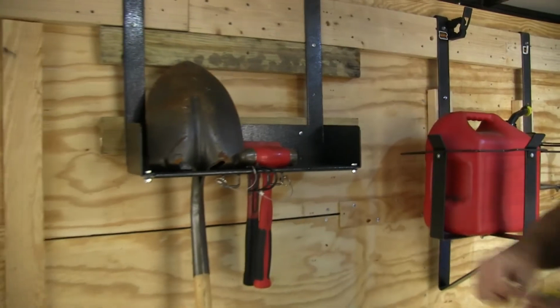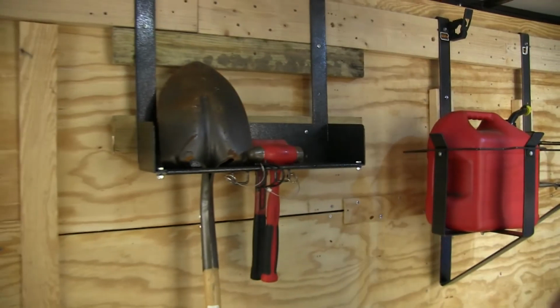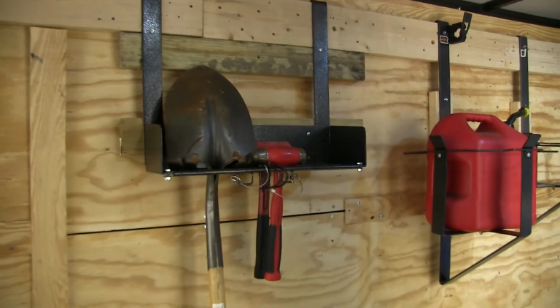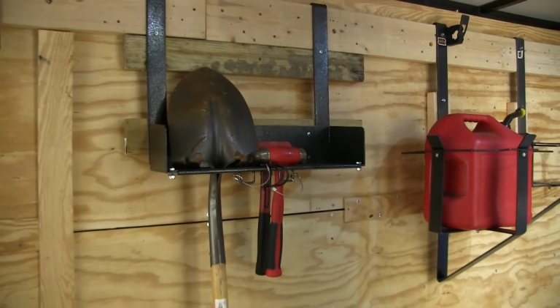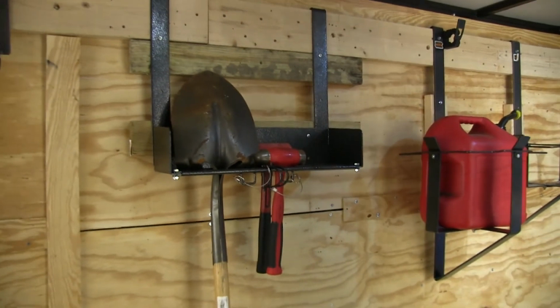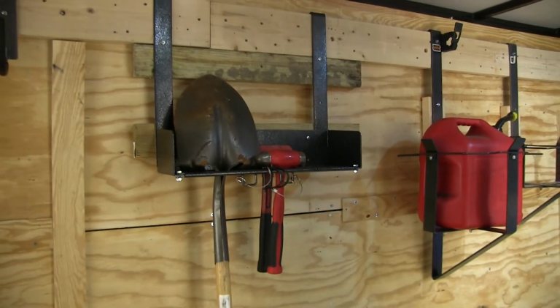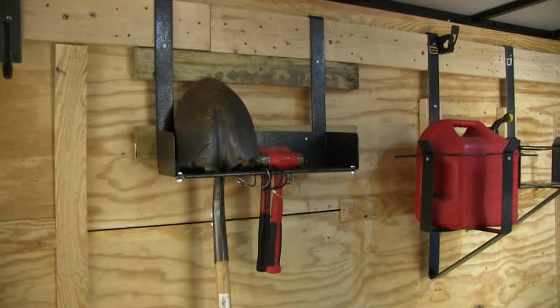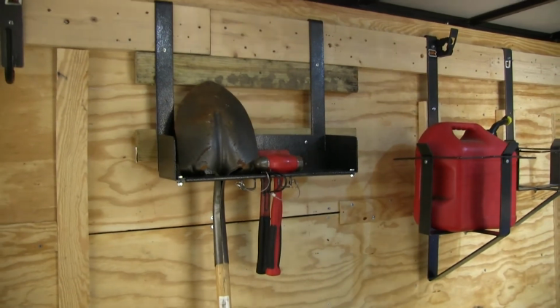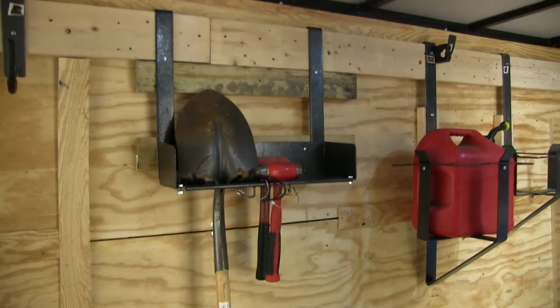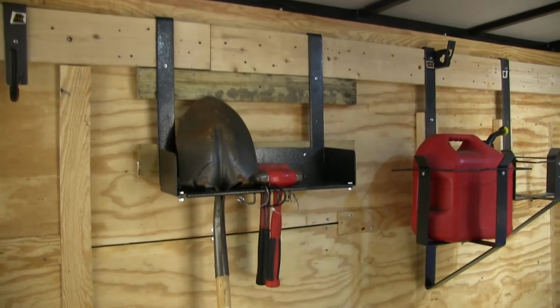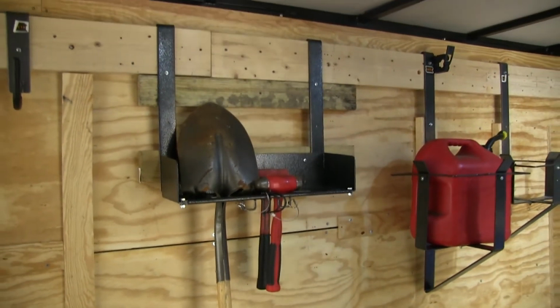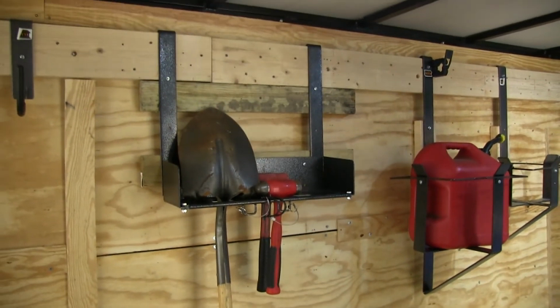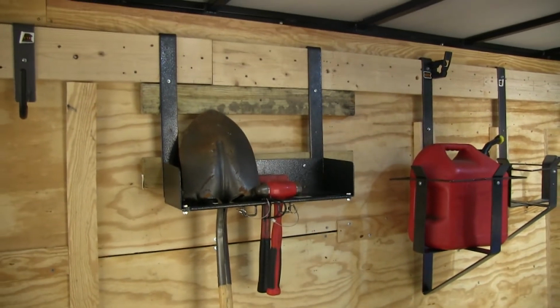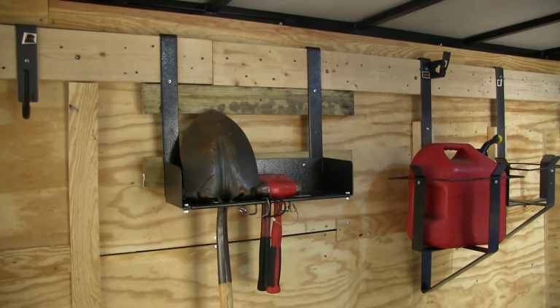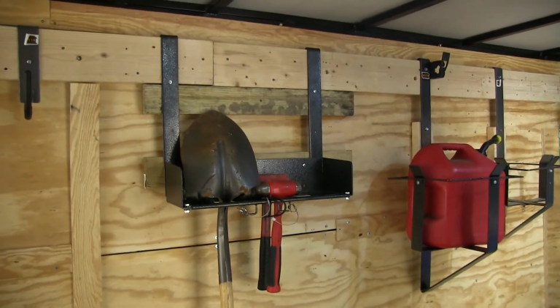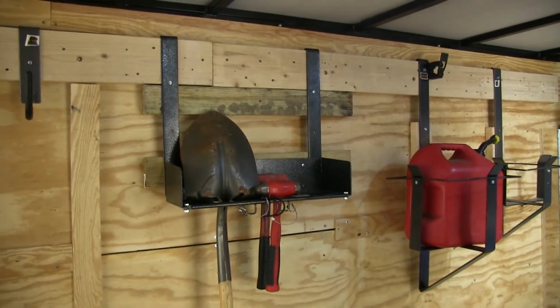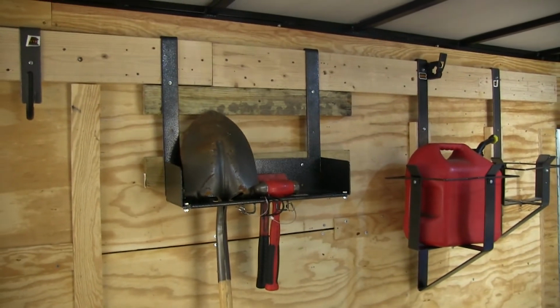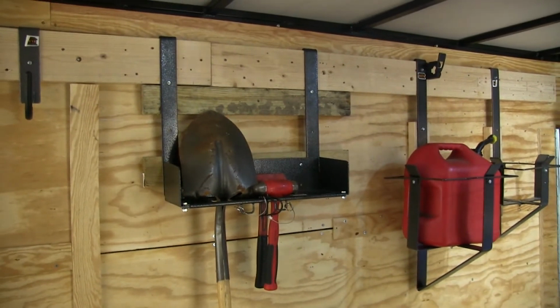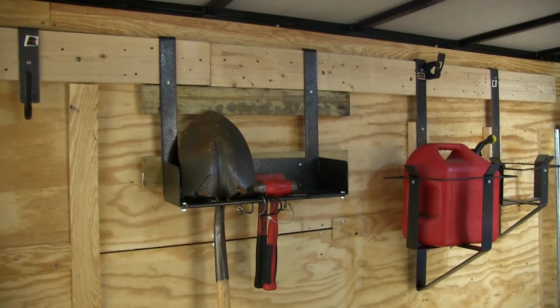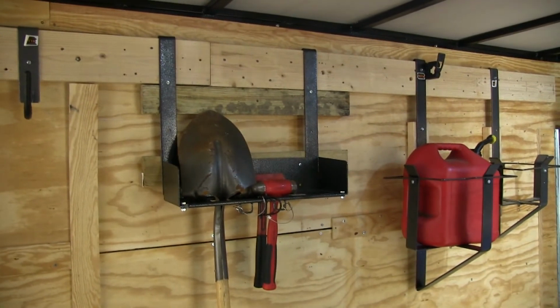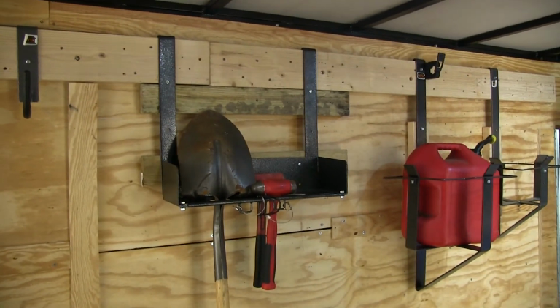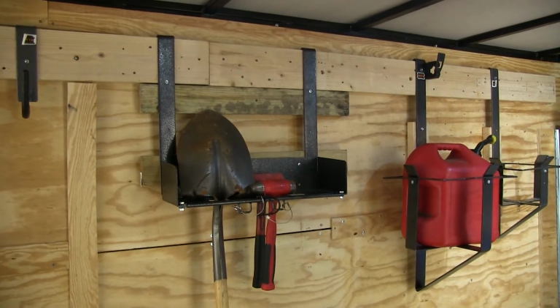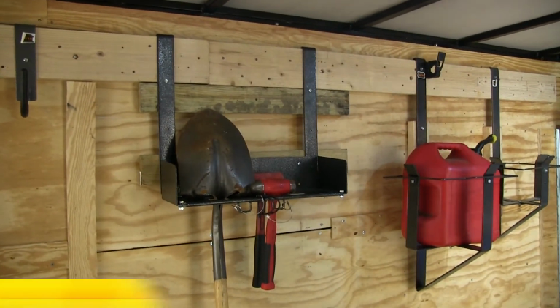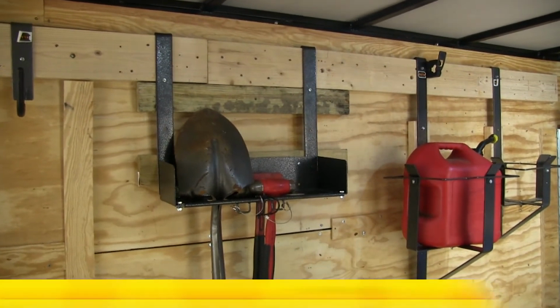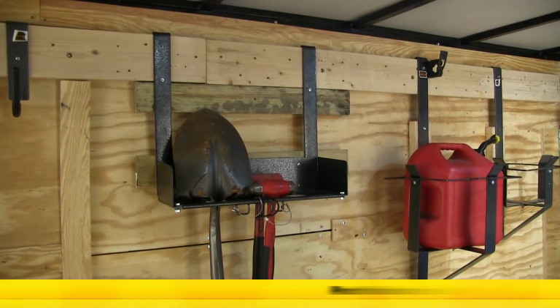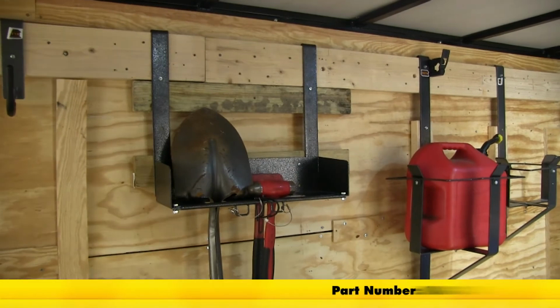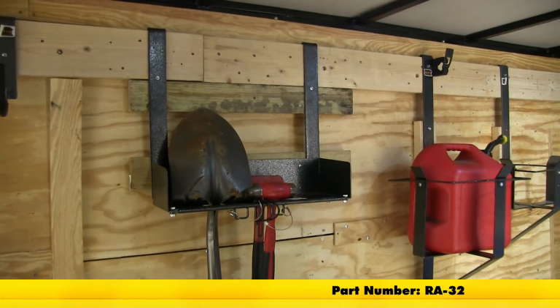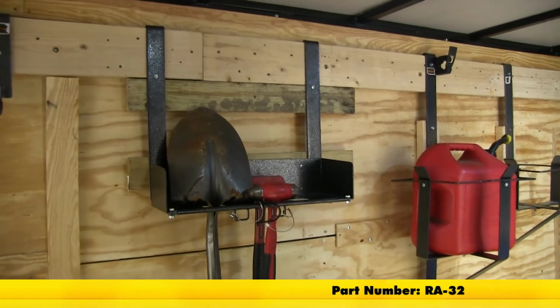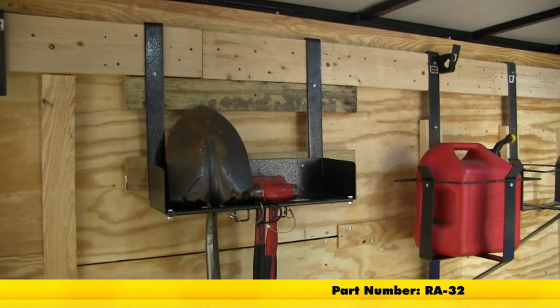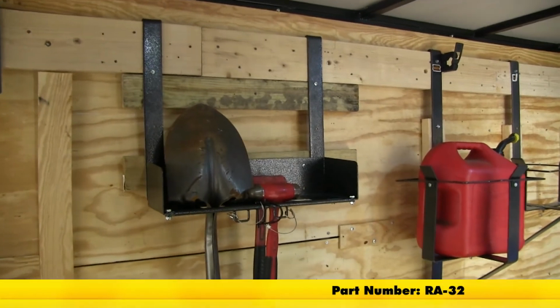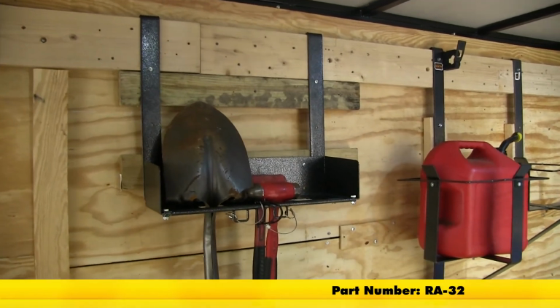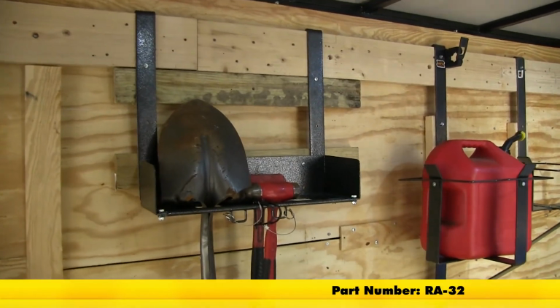That completes today's look at the Rackham Hardscaping Tool Rack for enclosed trailers, part number RA-32.